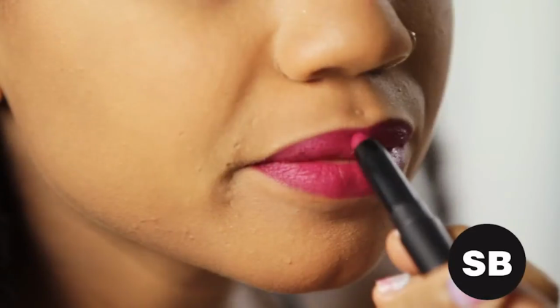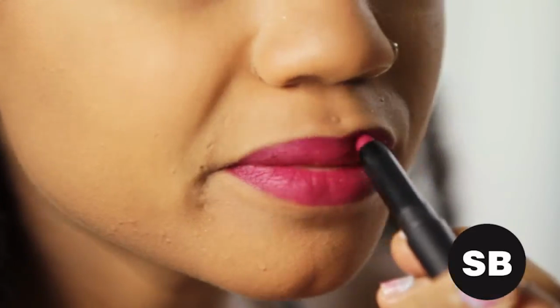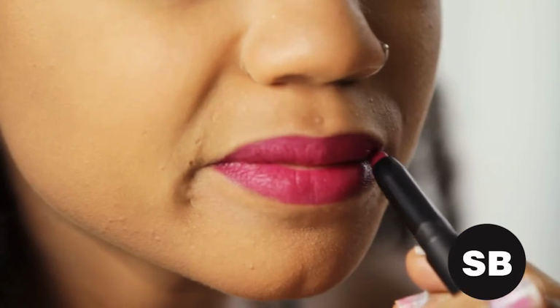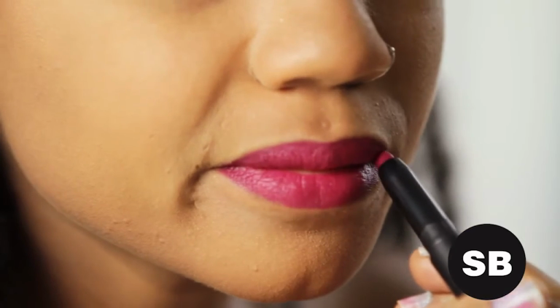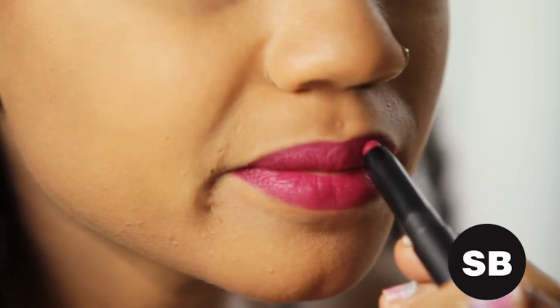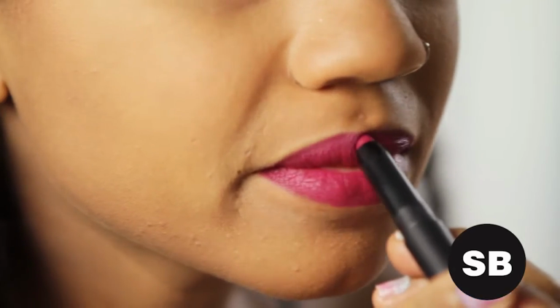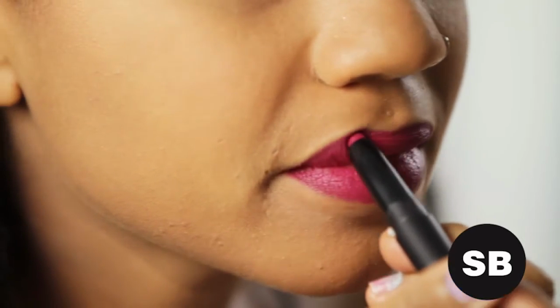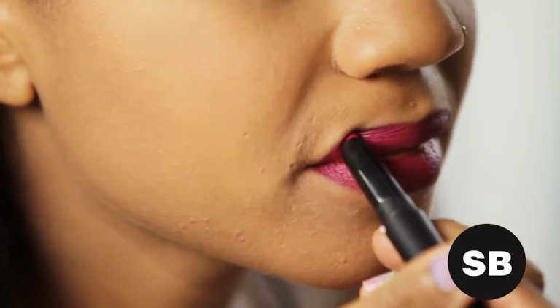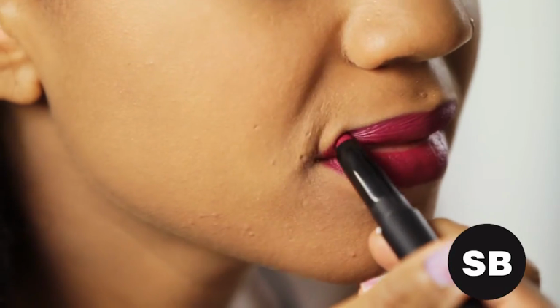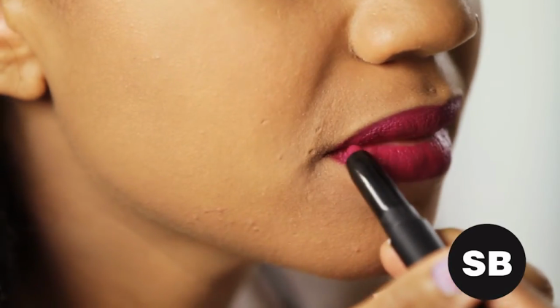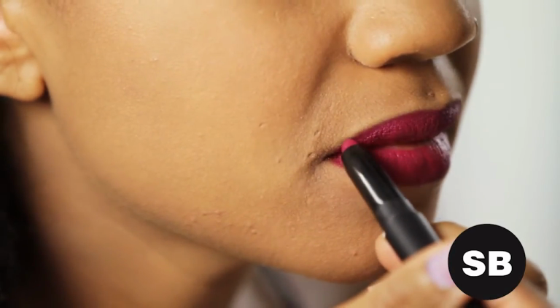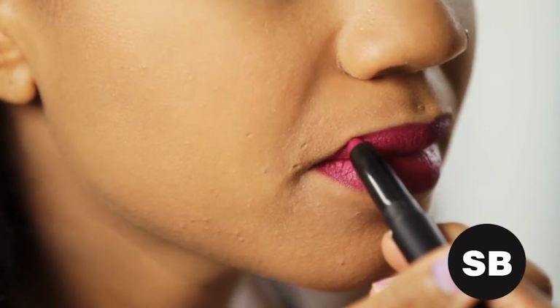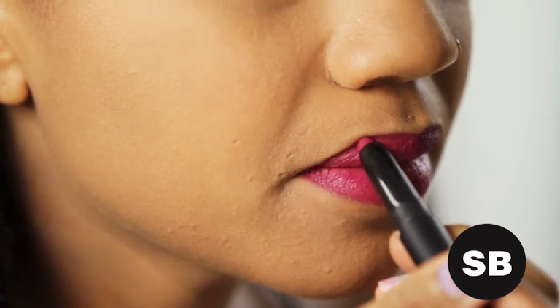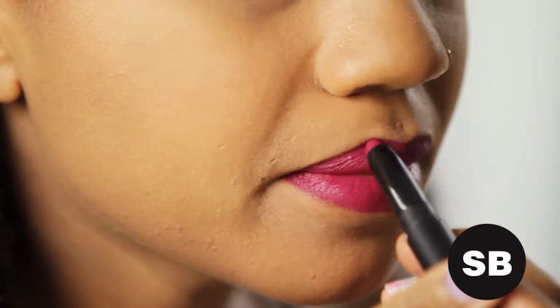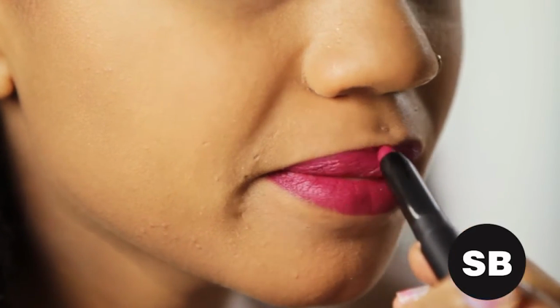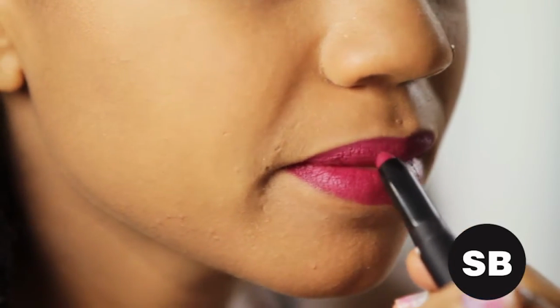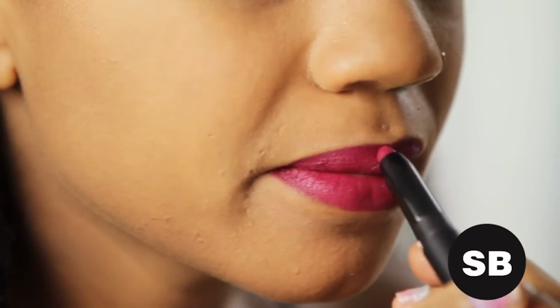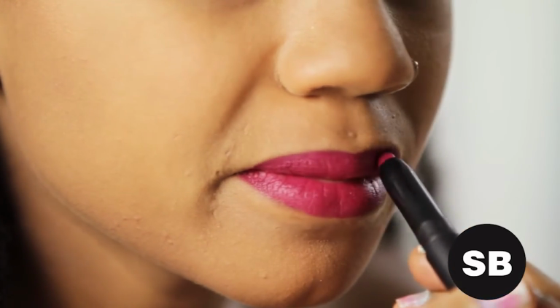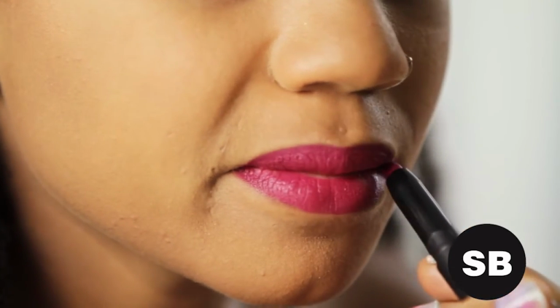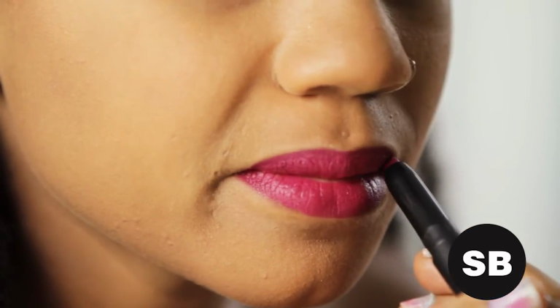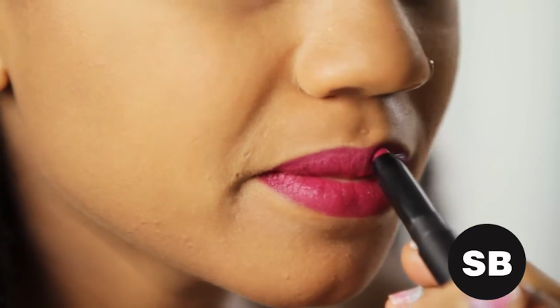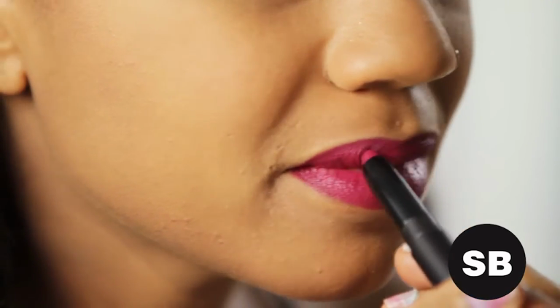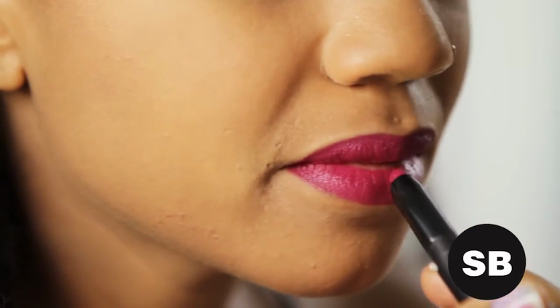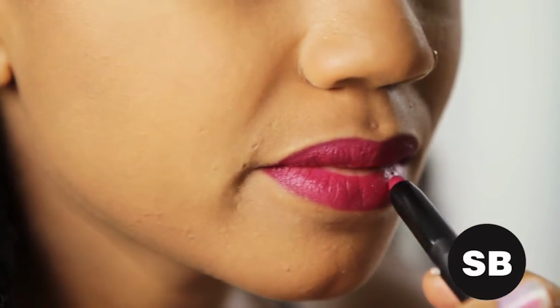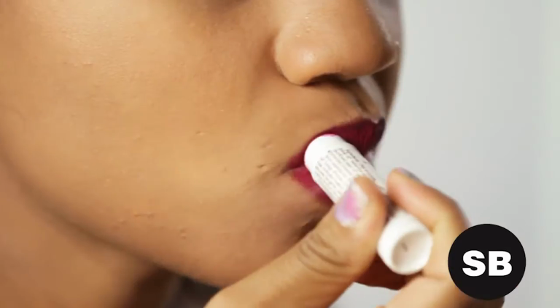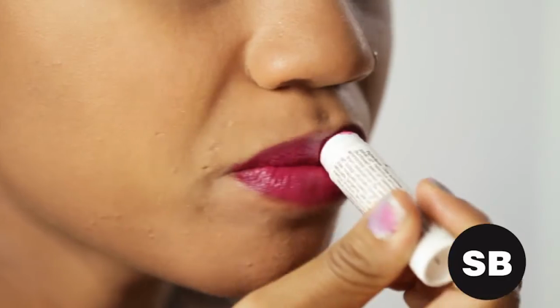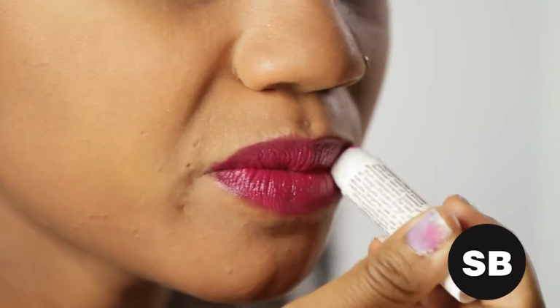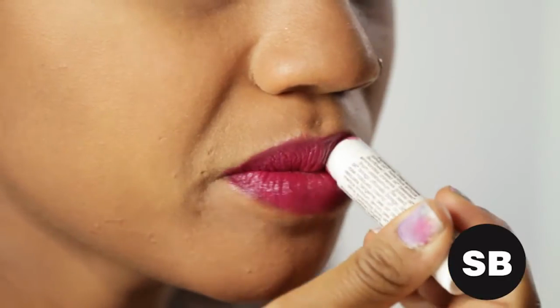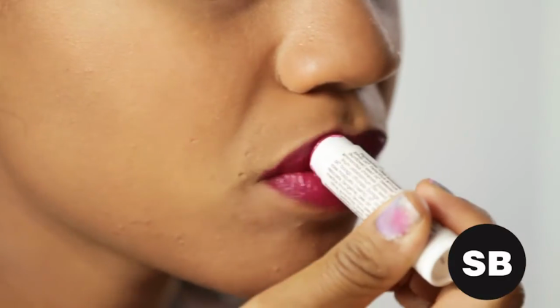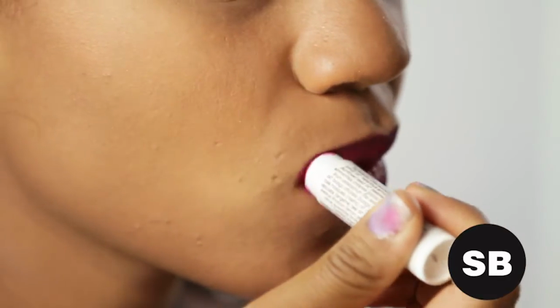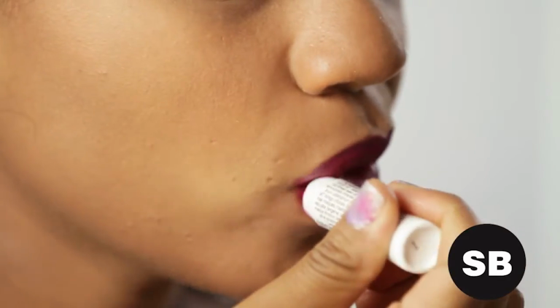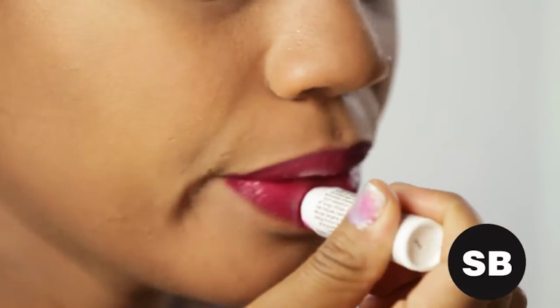When all else fails, a poppin' lip color saves the day. So apply ELF's Berry Matte Lip Color alone or with a balm for a glossy effect.